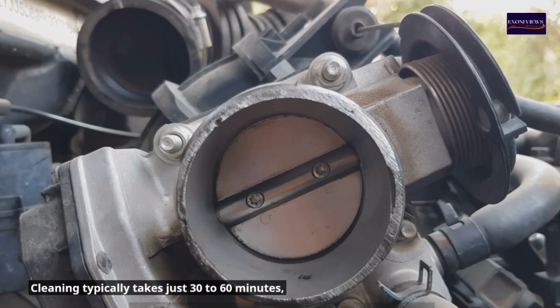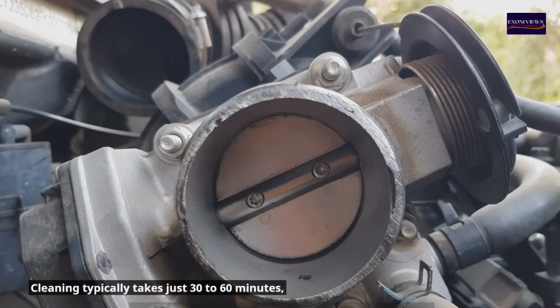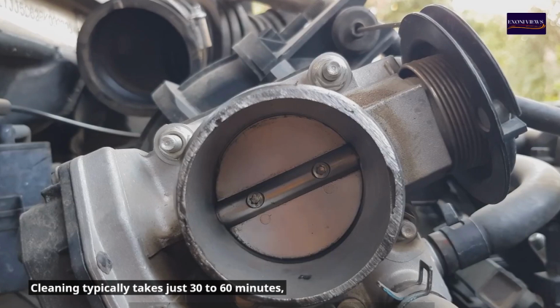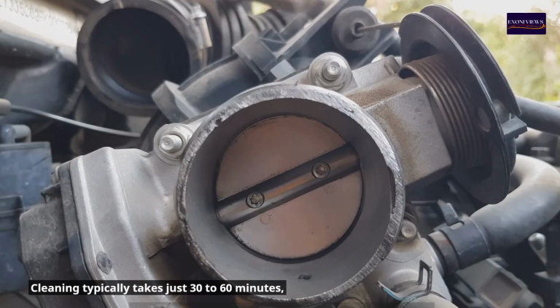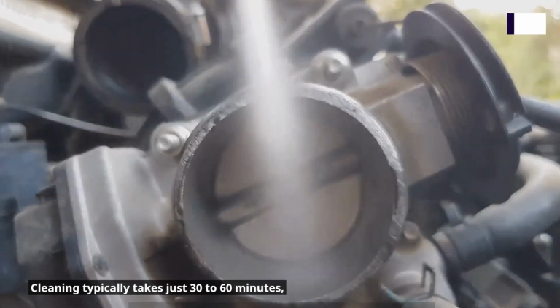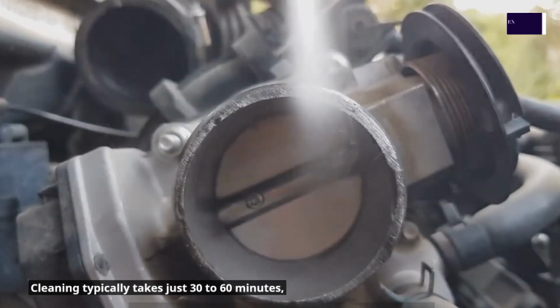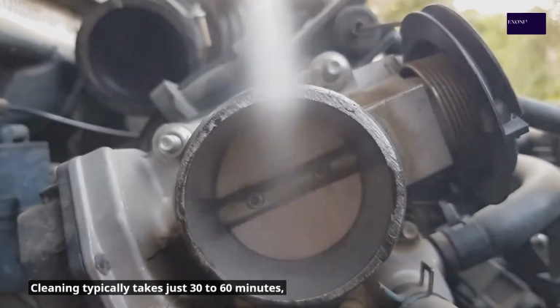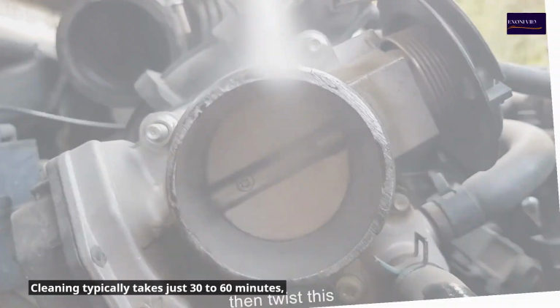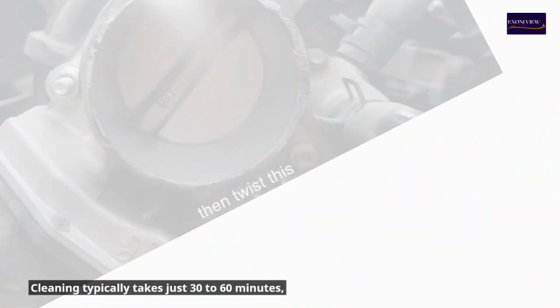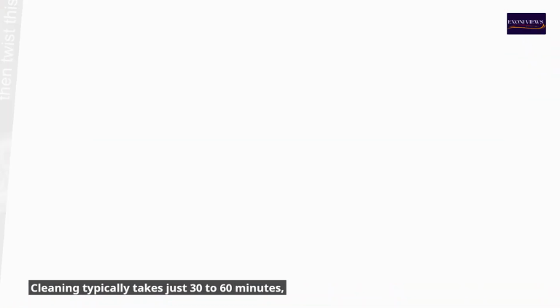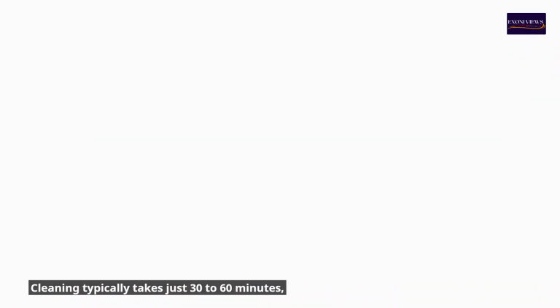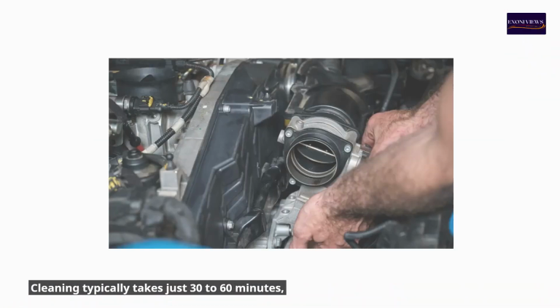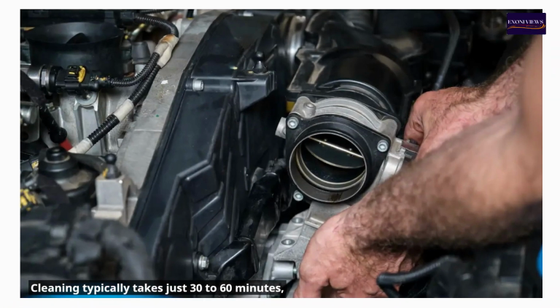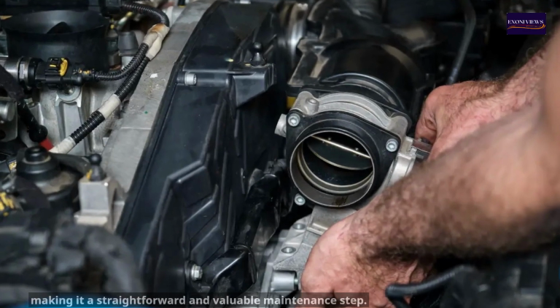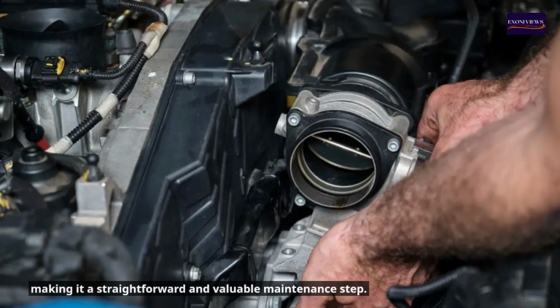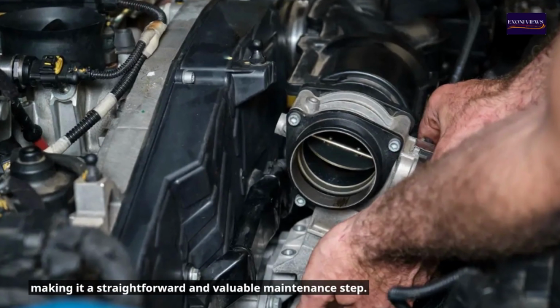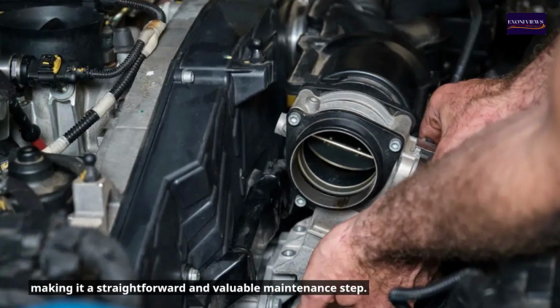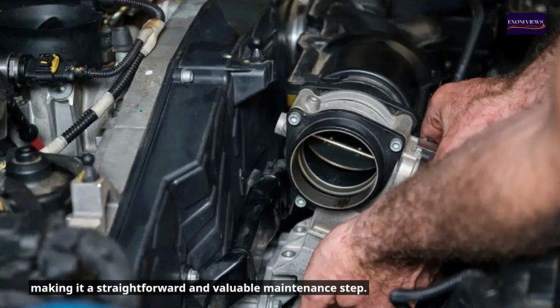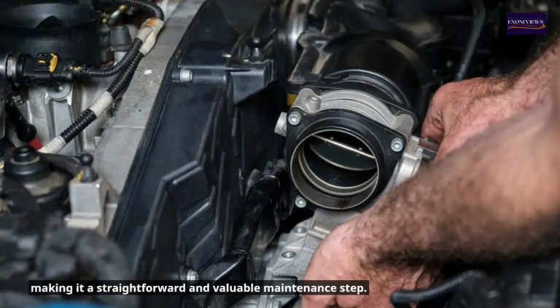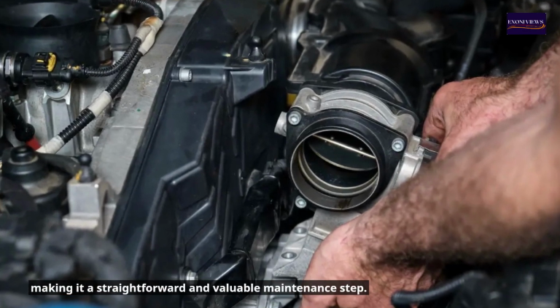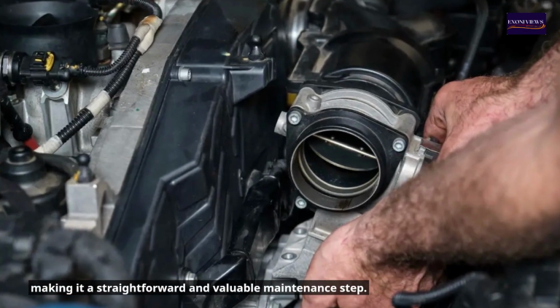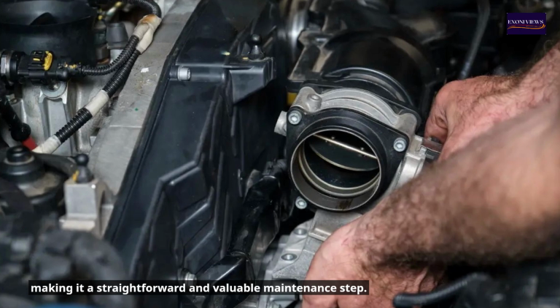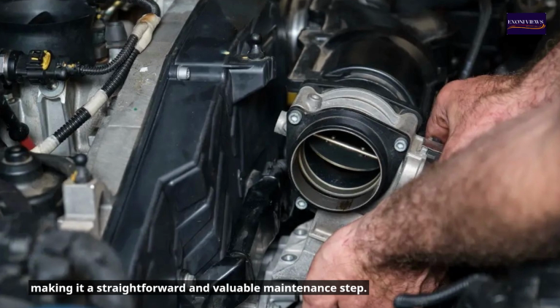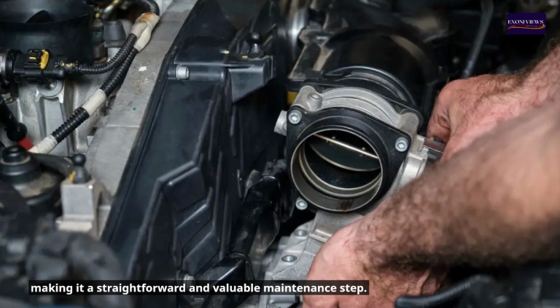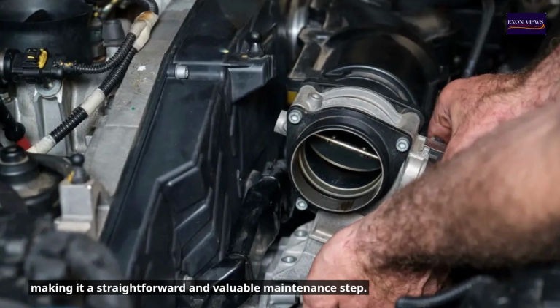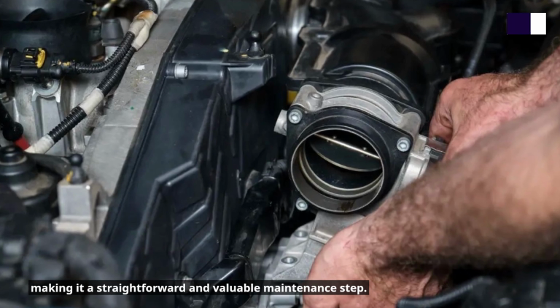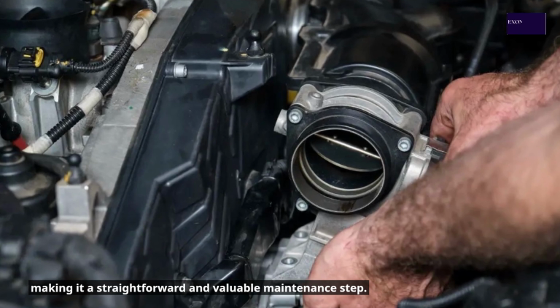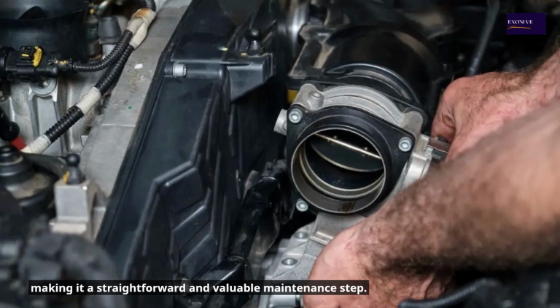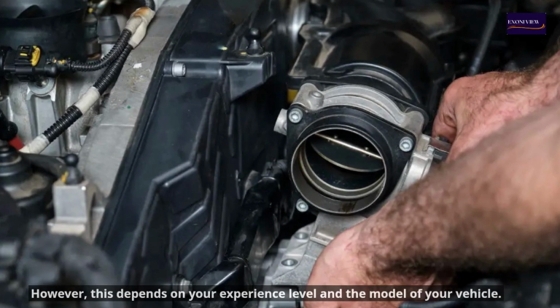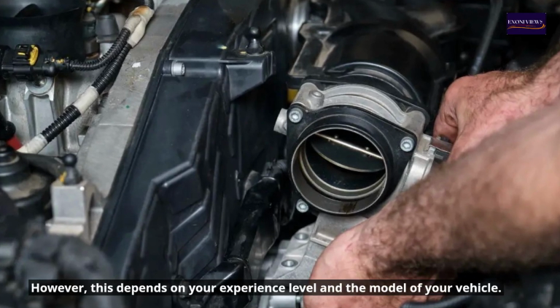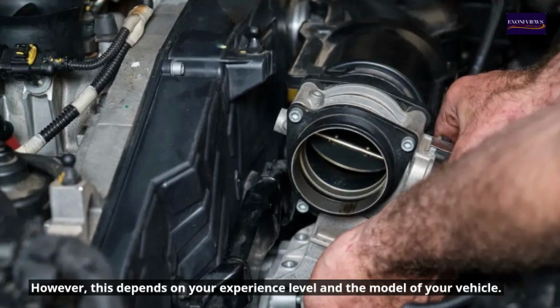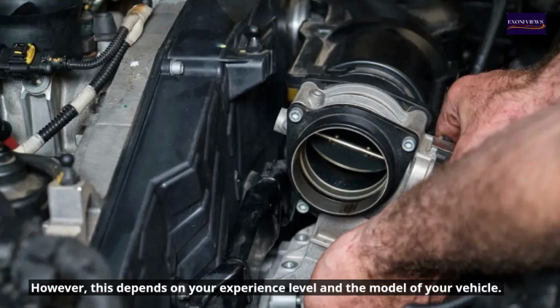Cleaning typically takes just 30 to 60 minutes, making it a straightforward and valuable maintenance step. However, this depends on your experience level and the model of your vehicle.